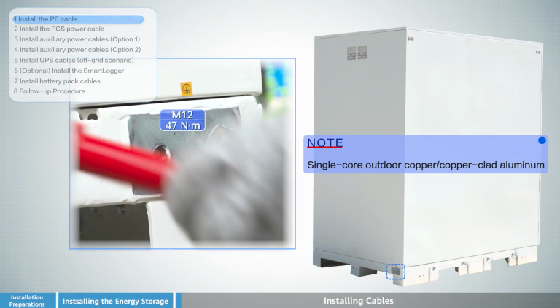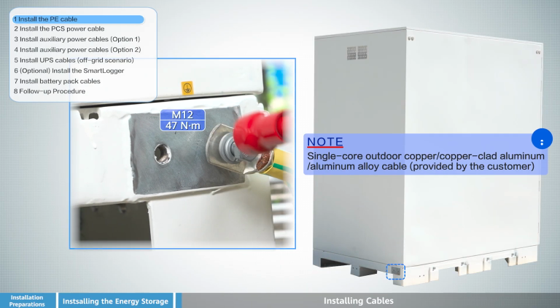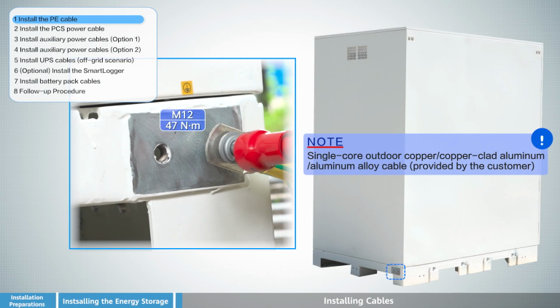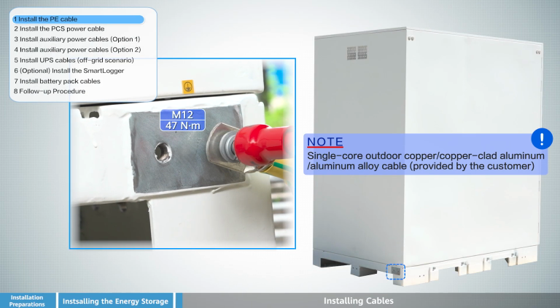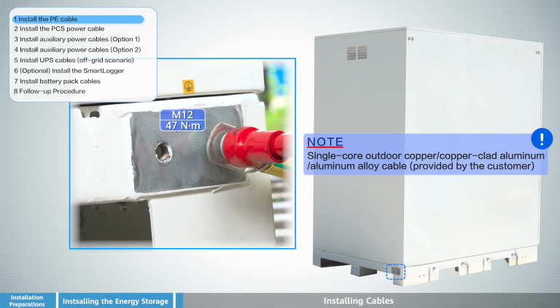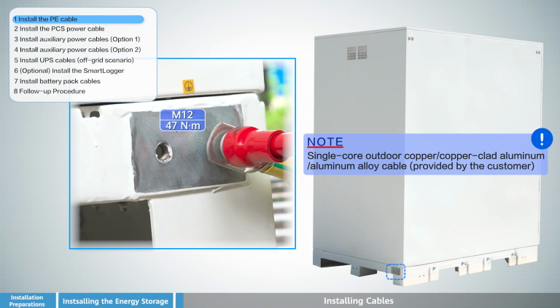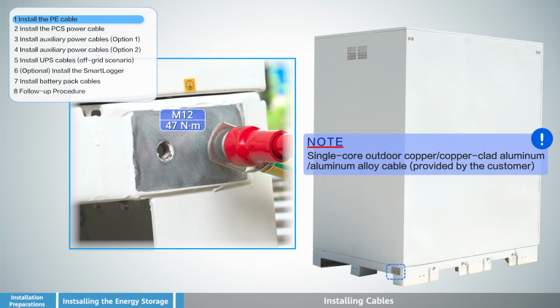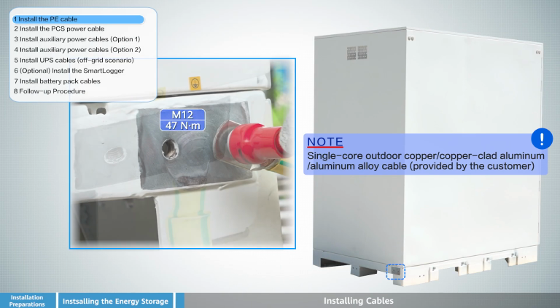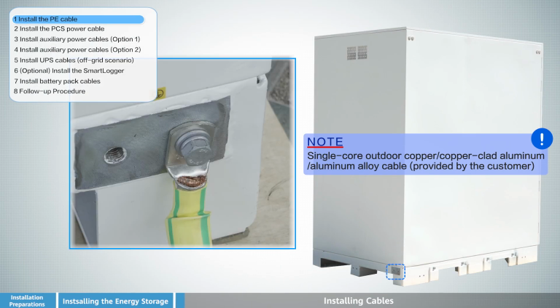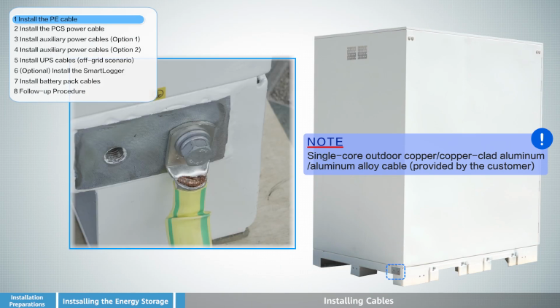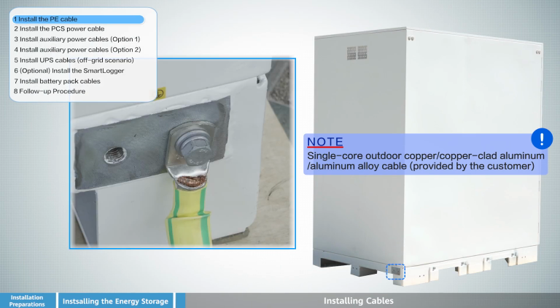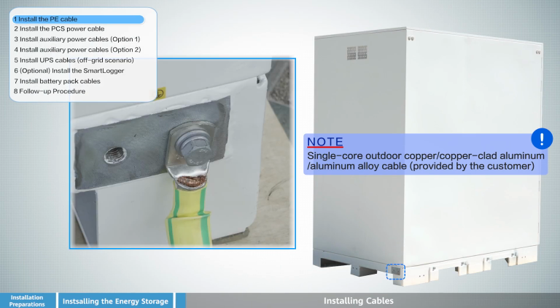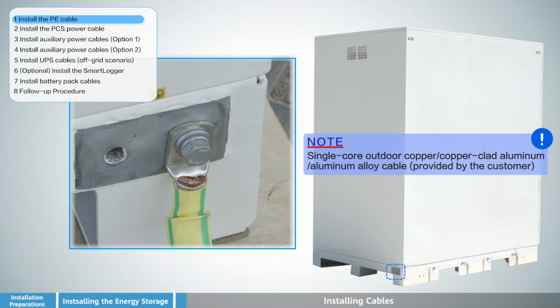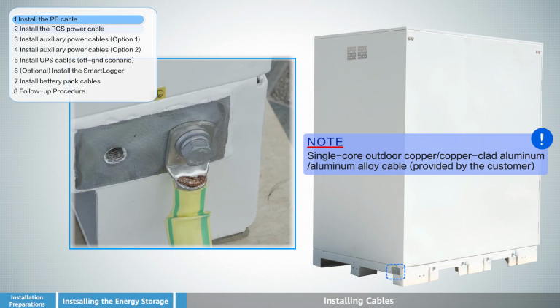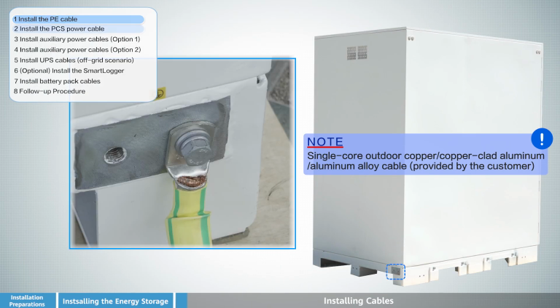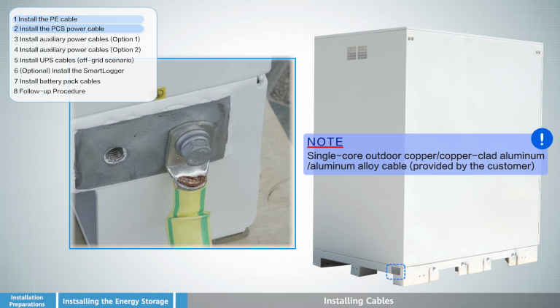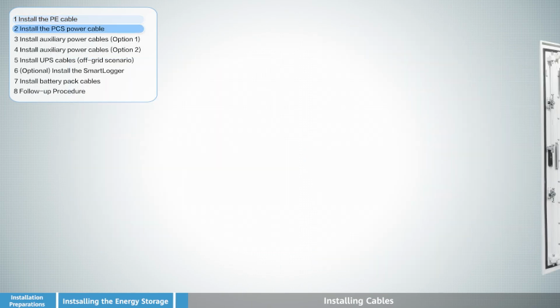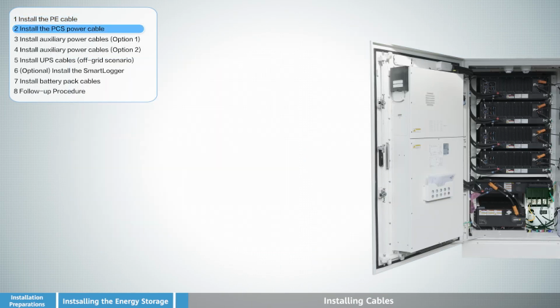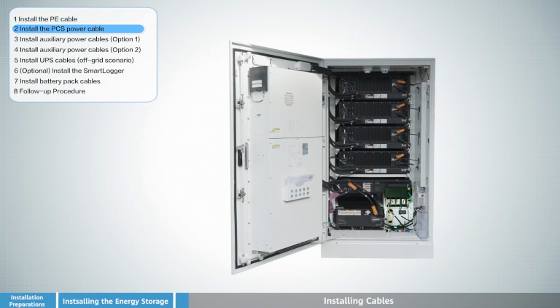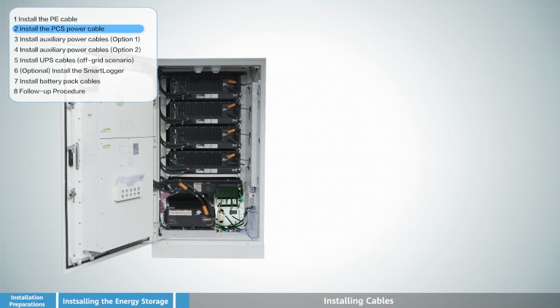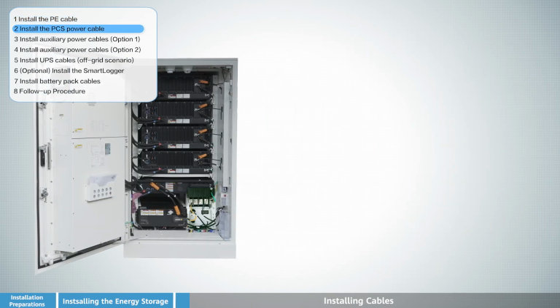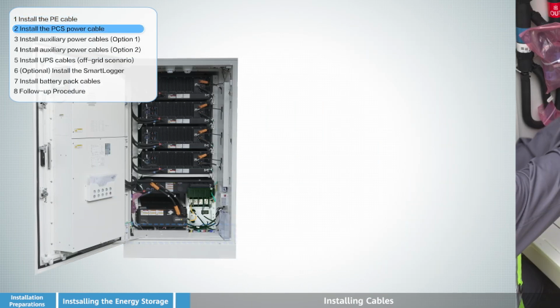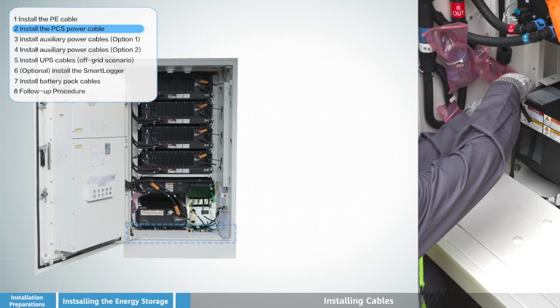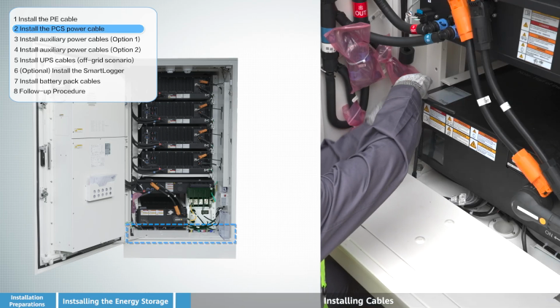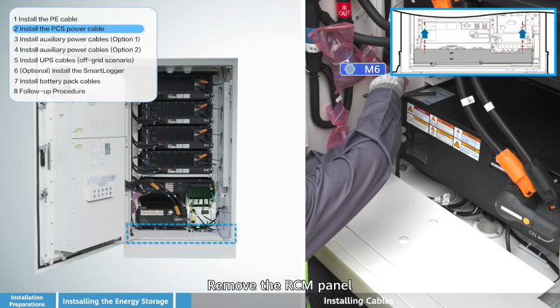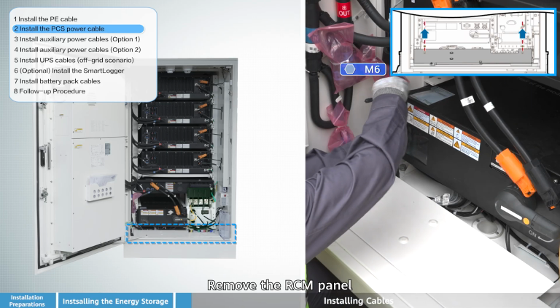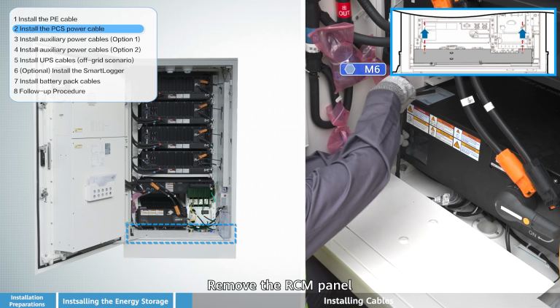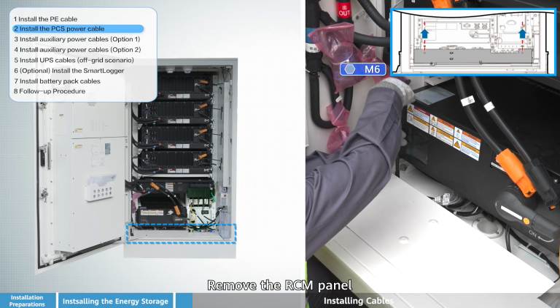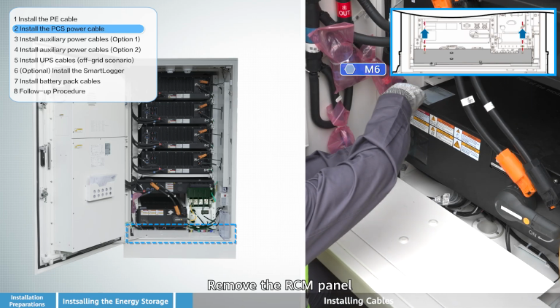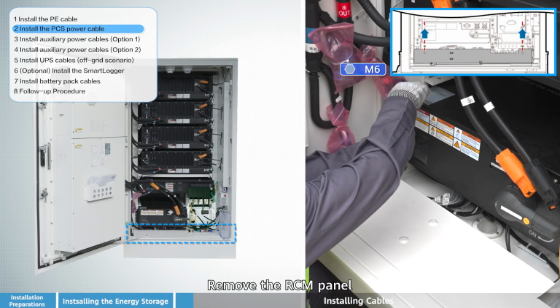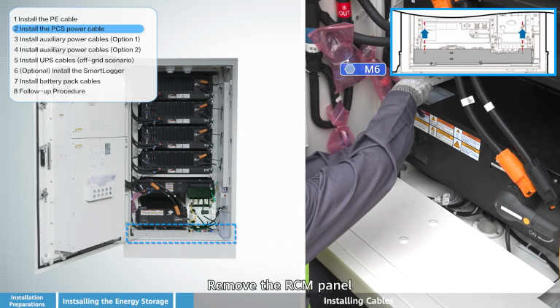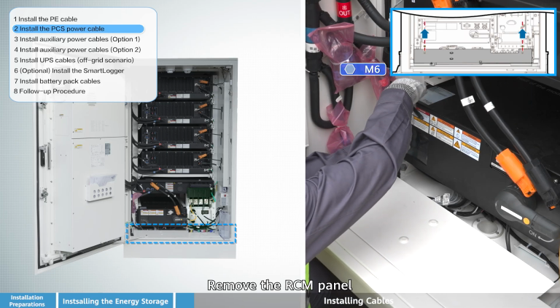Install the PE cable. Then remove the cable baffle plate from the unit to gain access to the internal cable routing area for subsequent cabling steps.